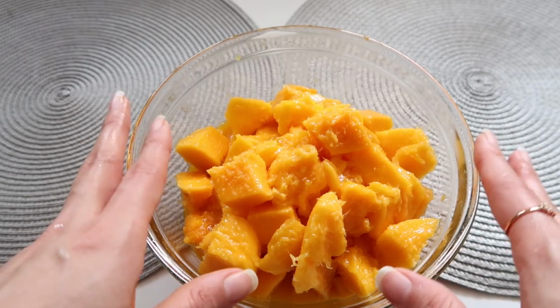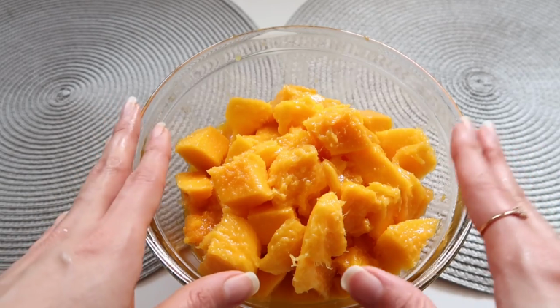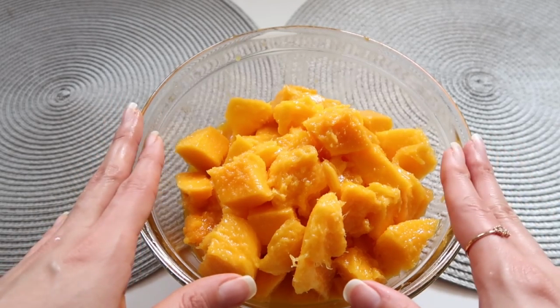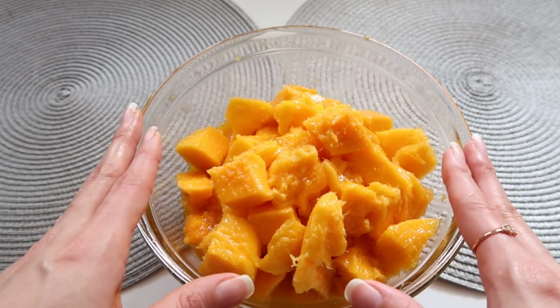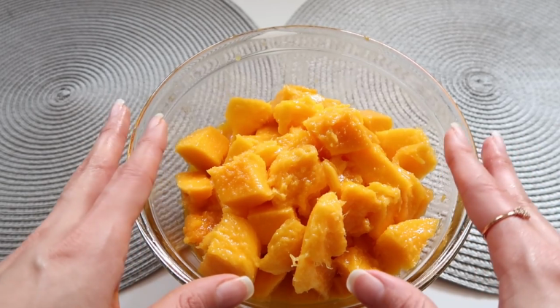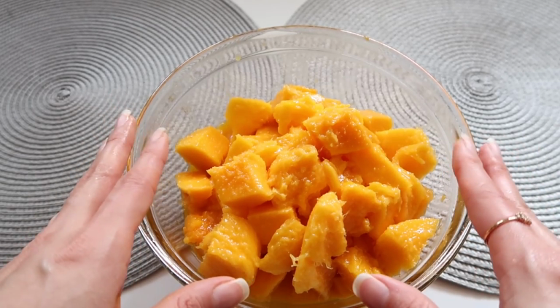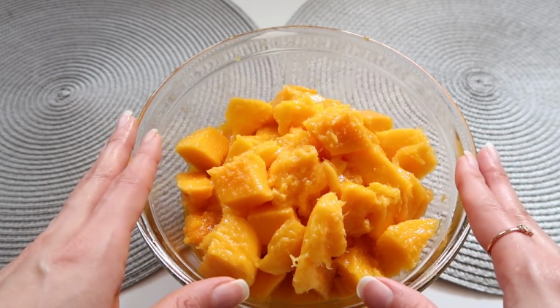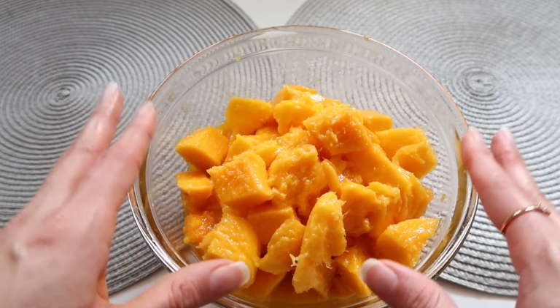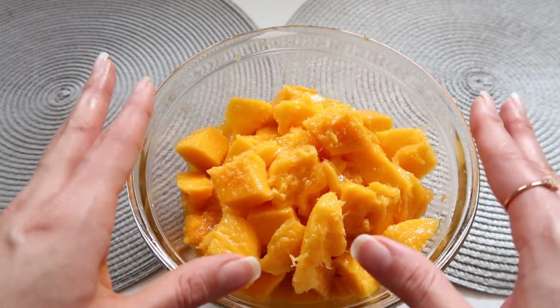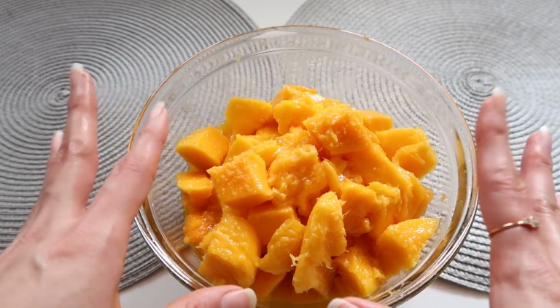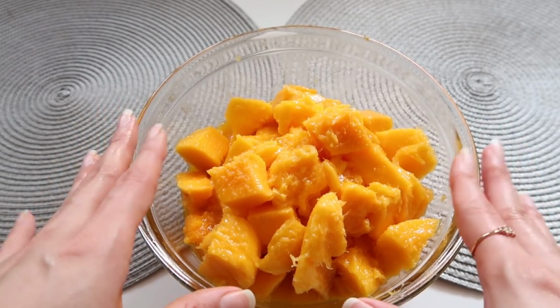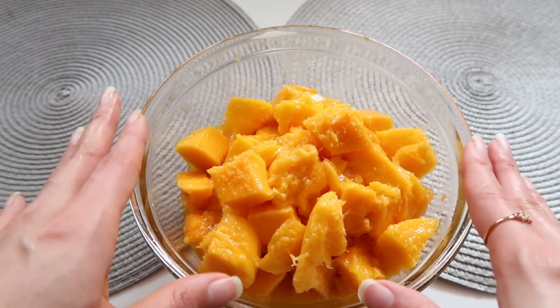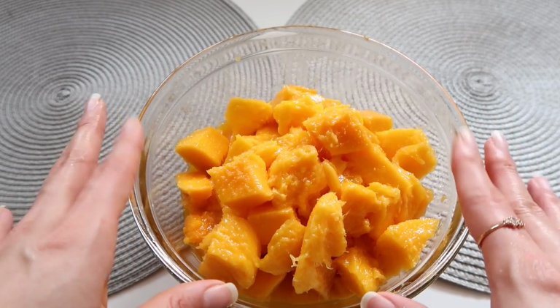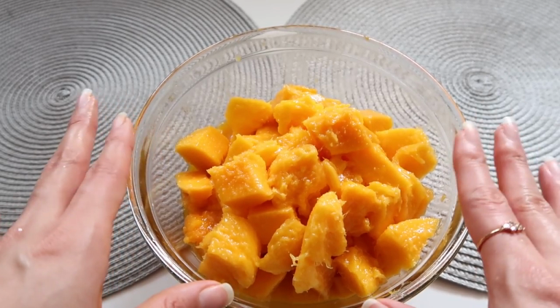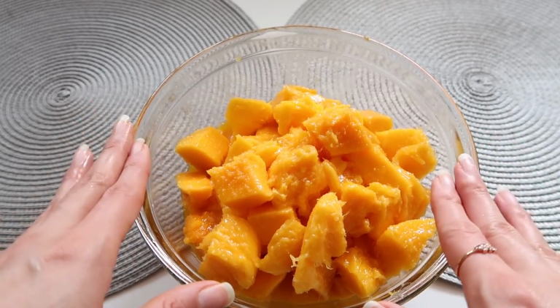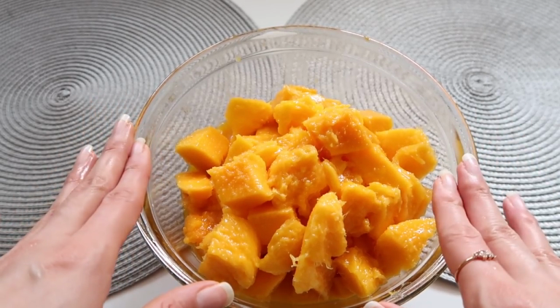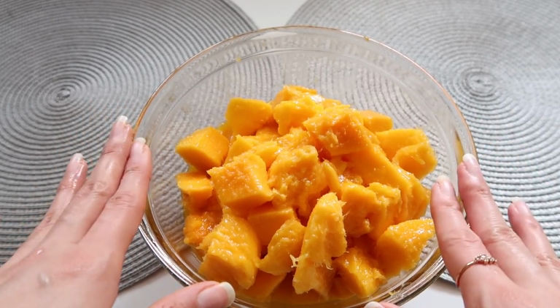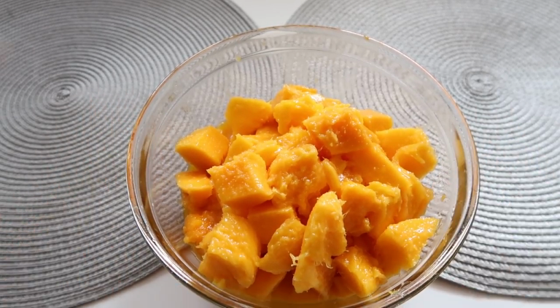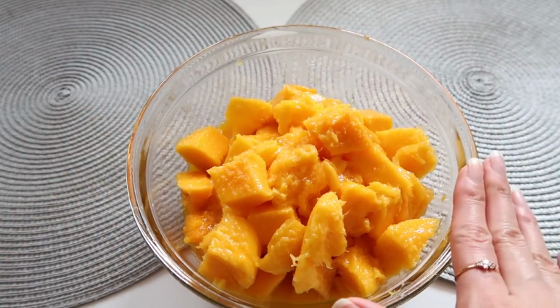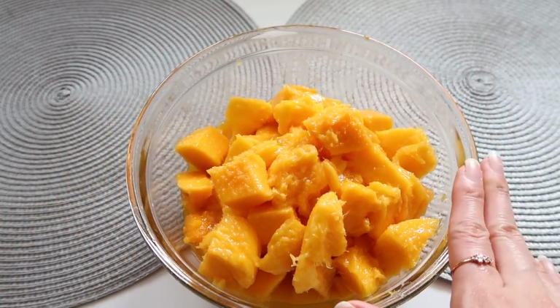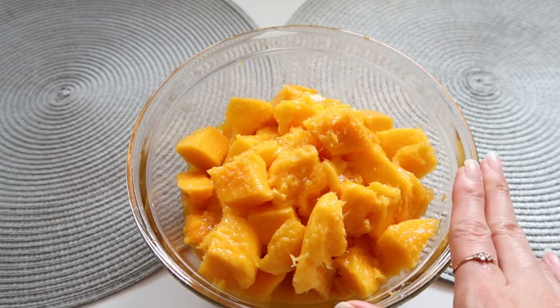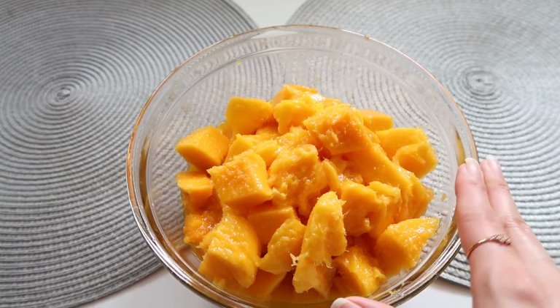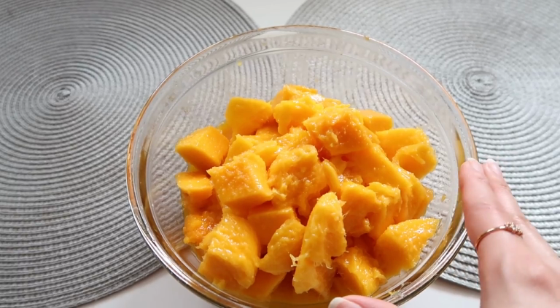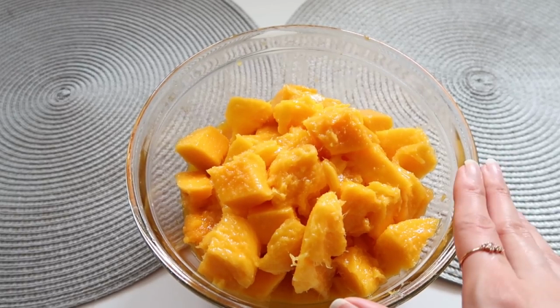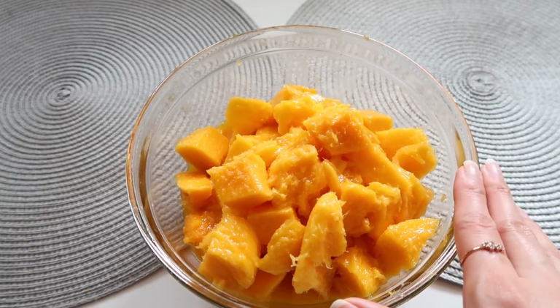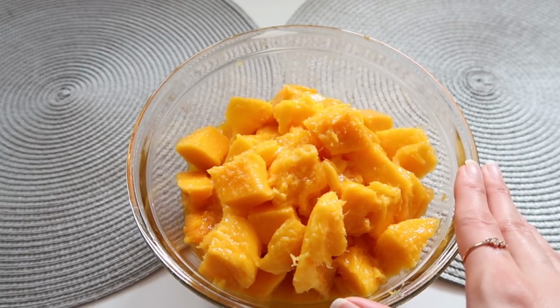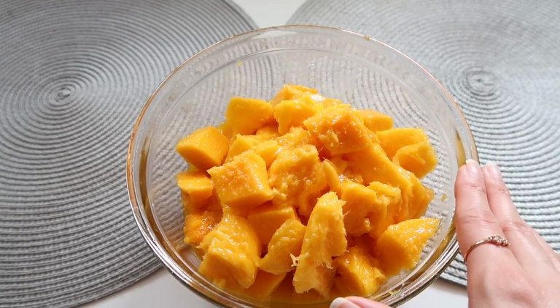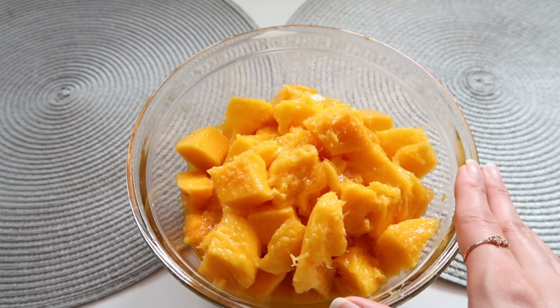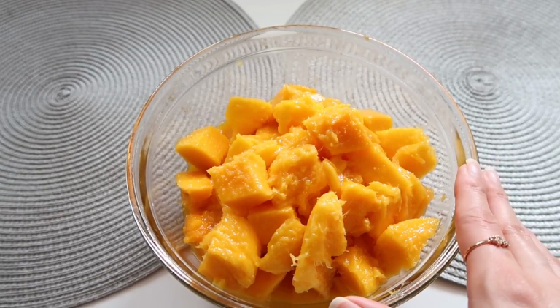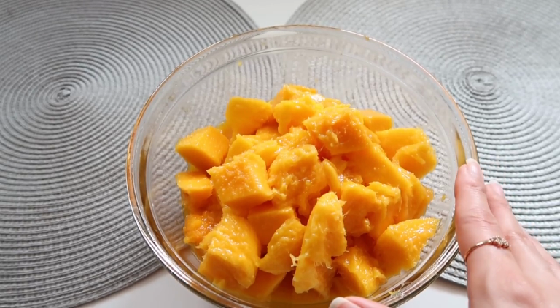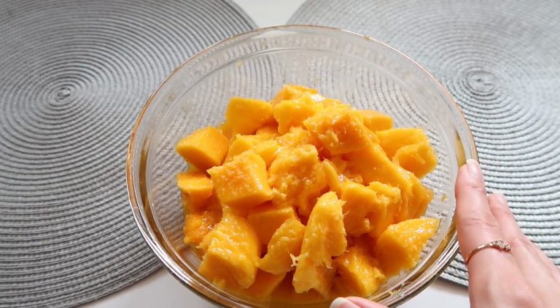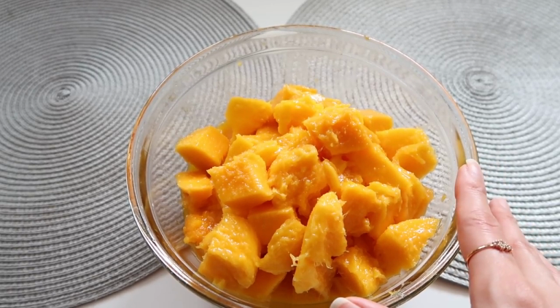I cut five mangoes that are ready to be put in the freezer and we're going to leave them in the freezer for two hours.